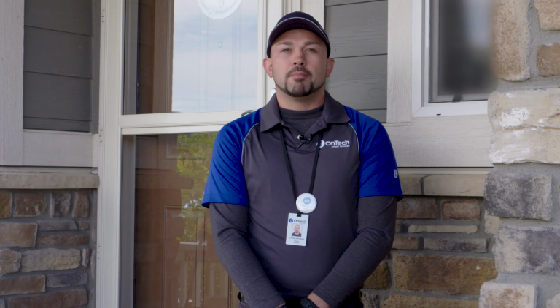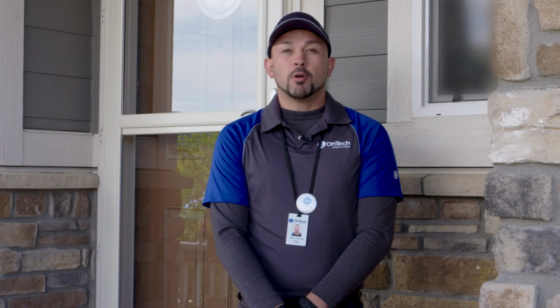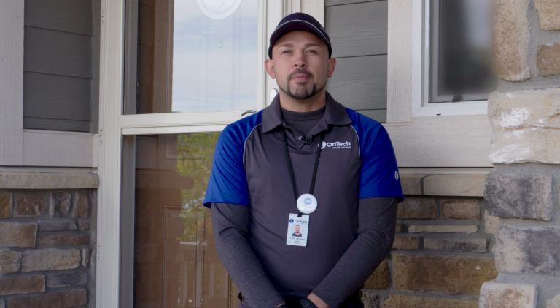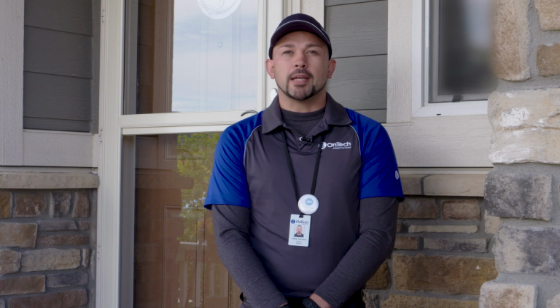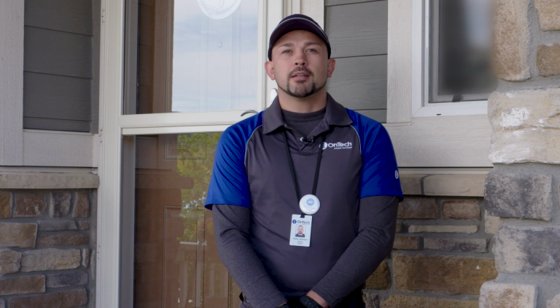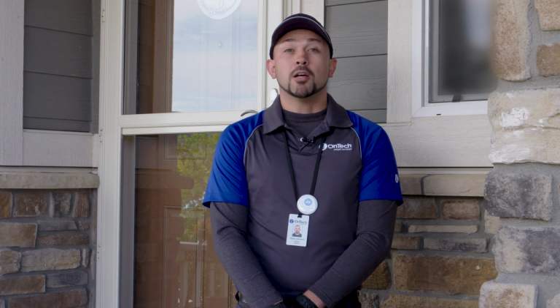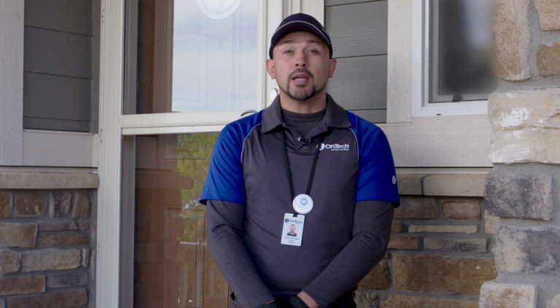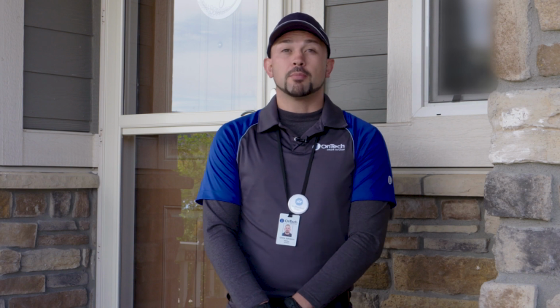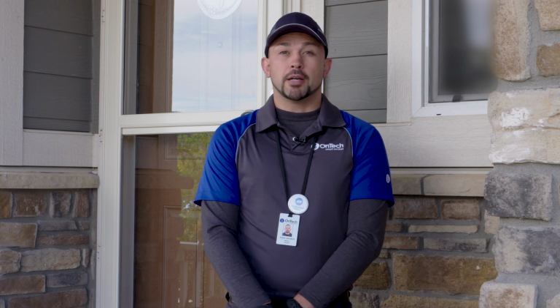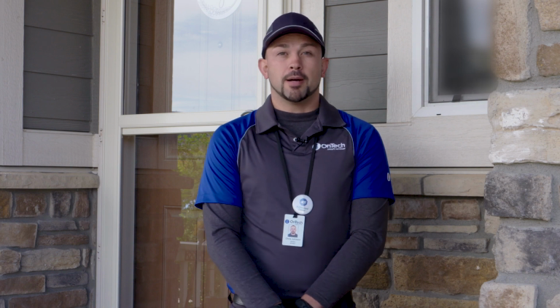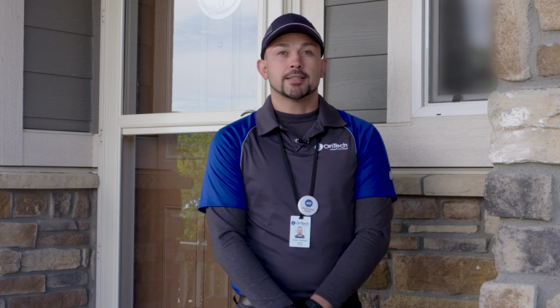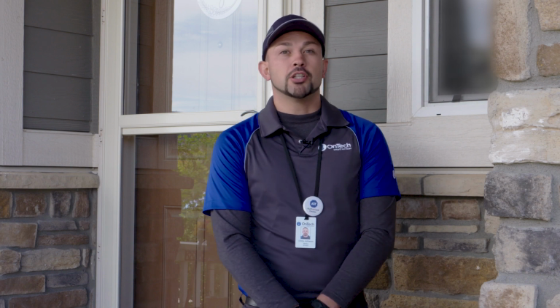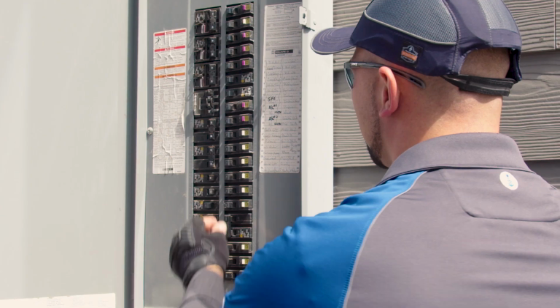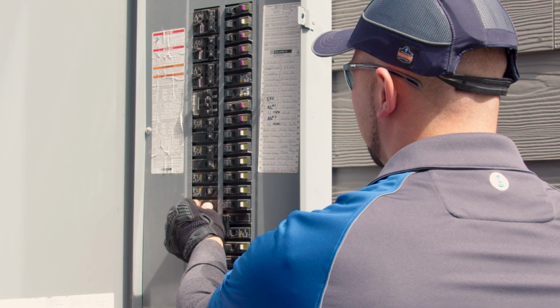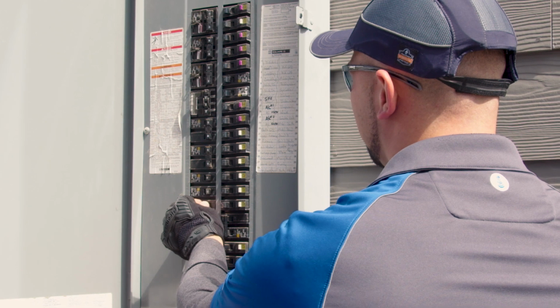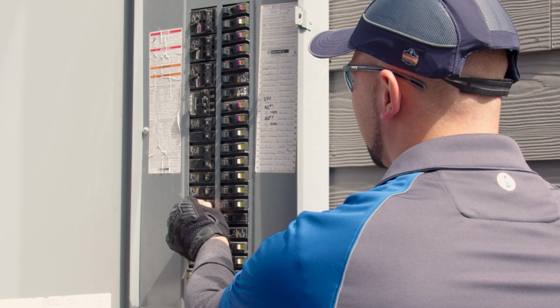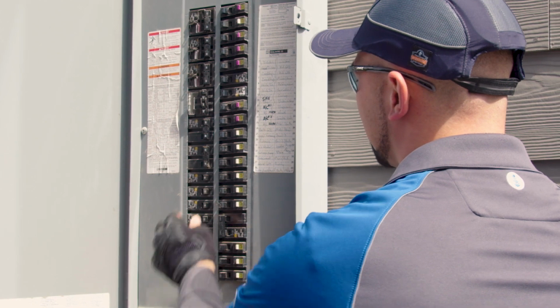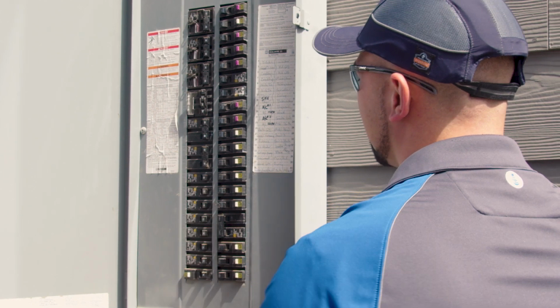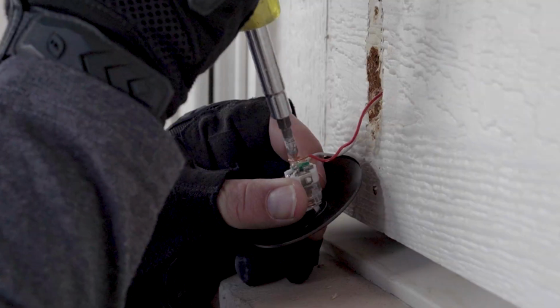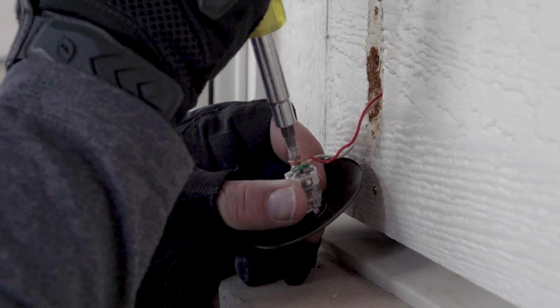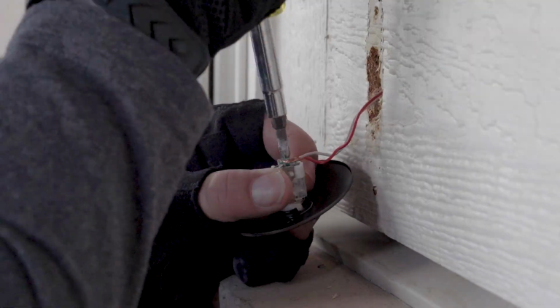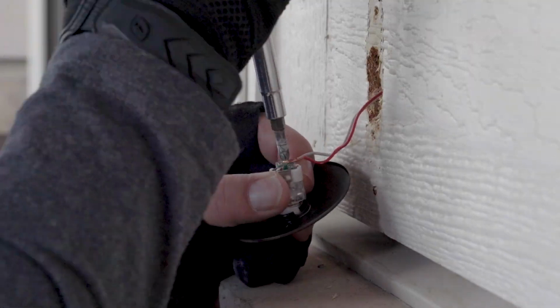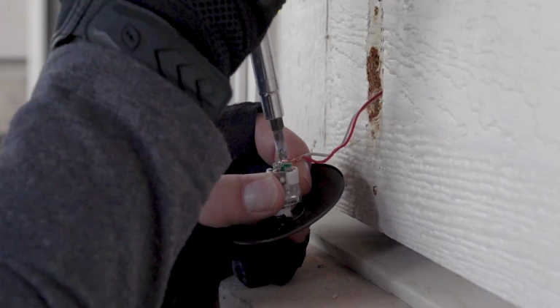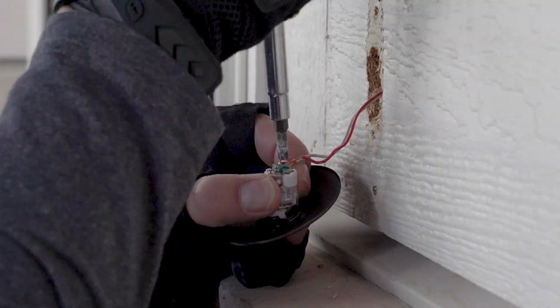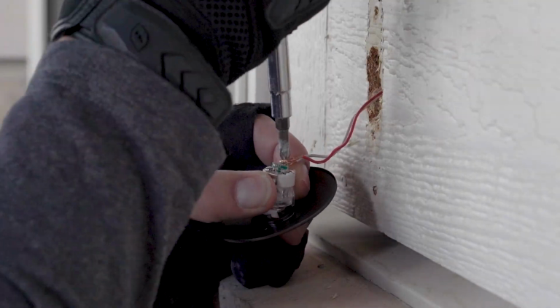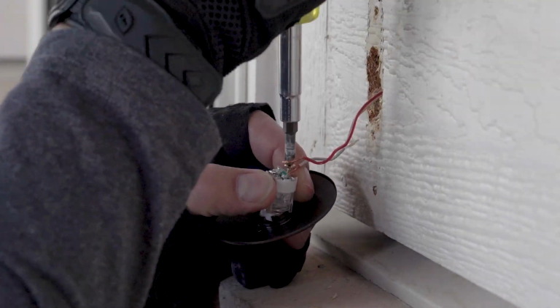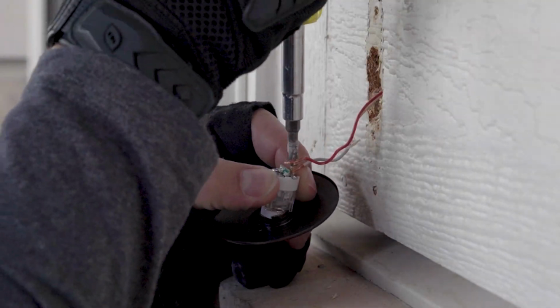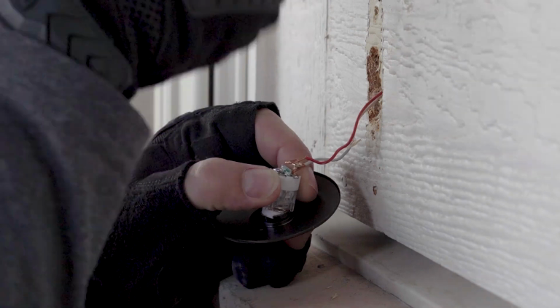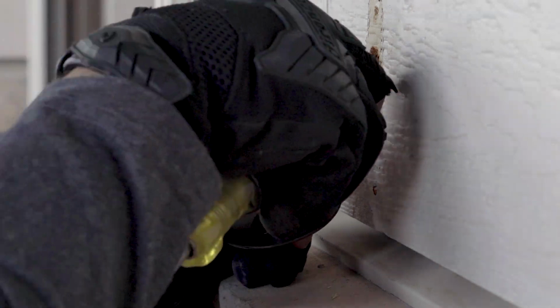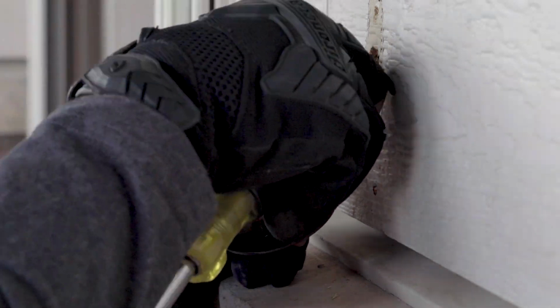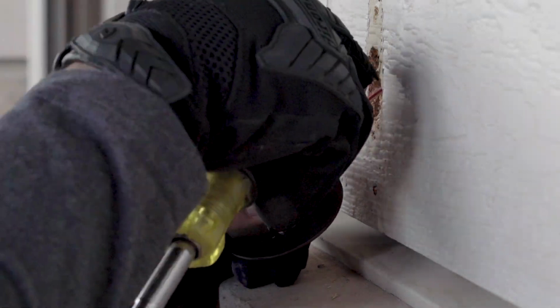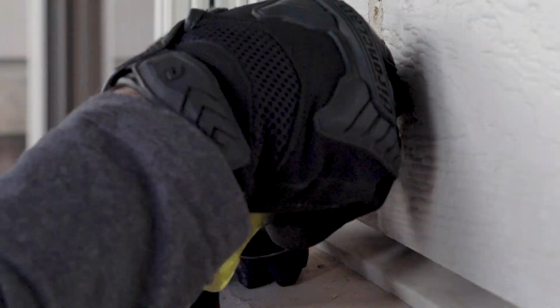Before we begin, locate your breaker box and shut off power to your doorbell, then unscrew the existing doorbell from the wall.